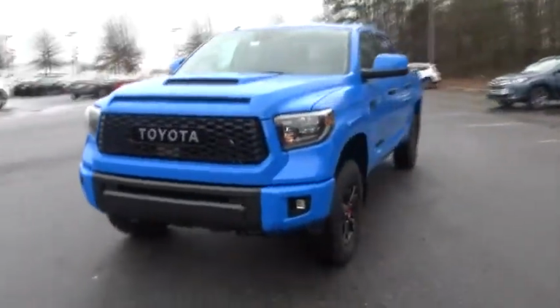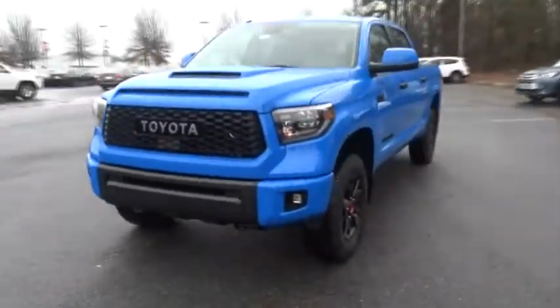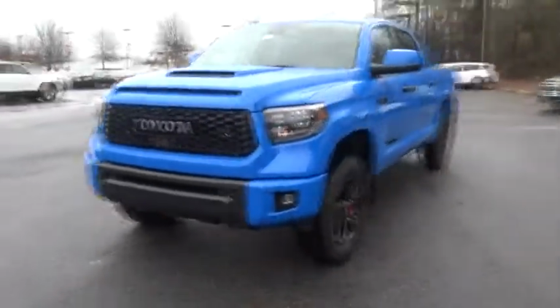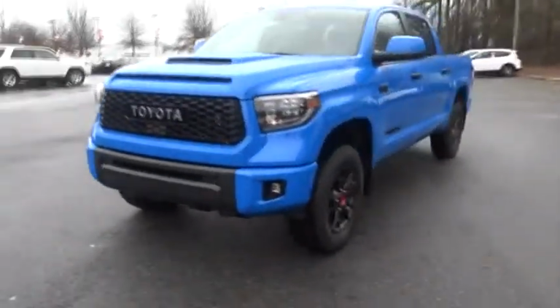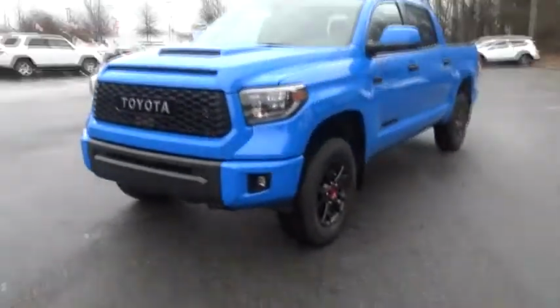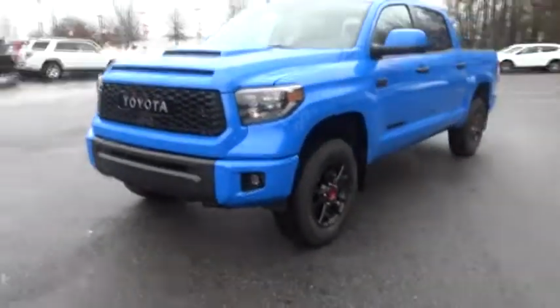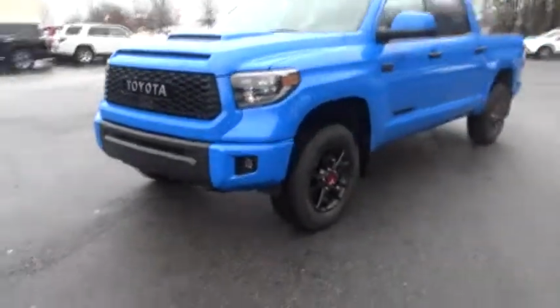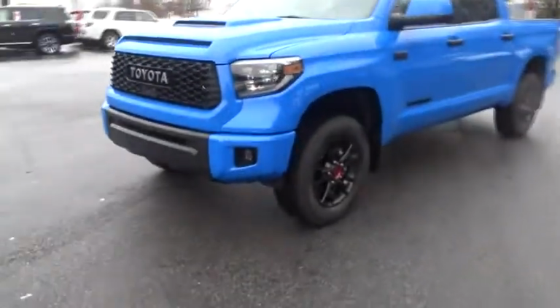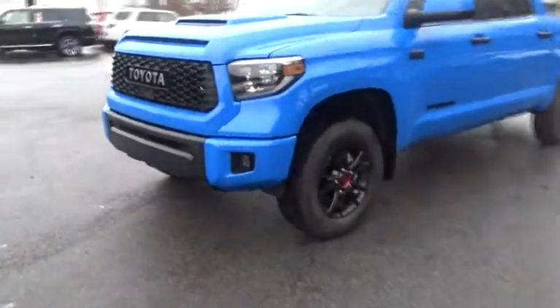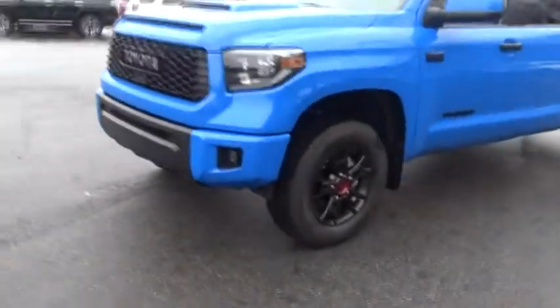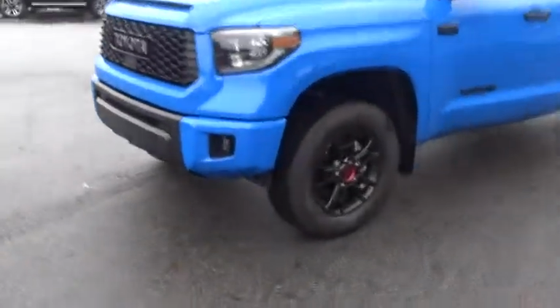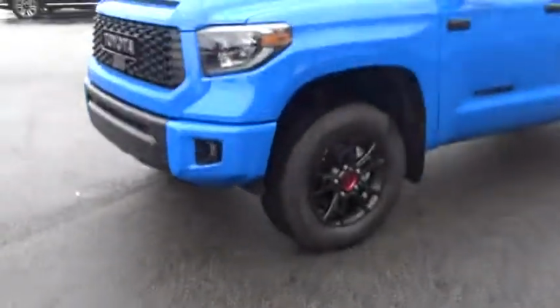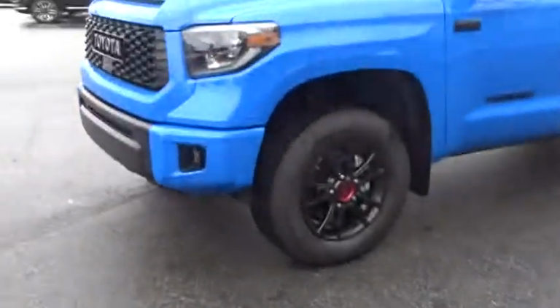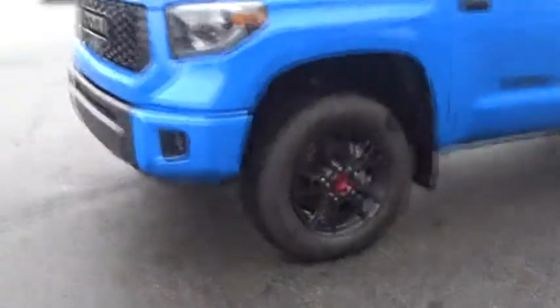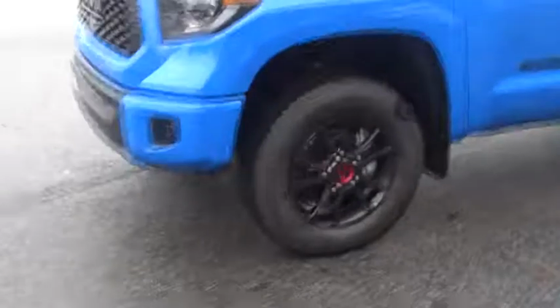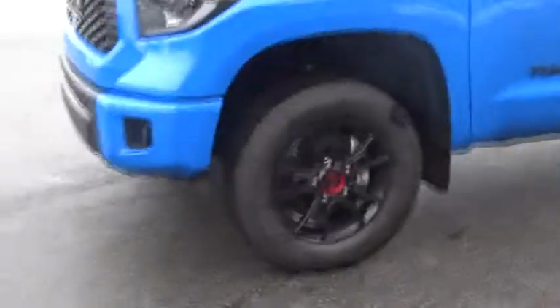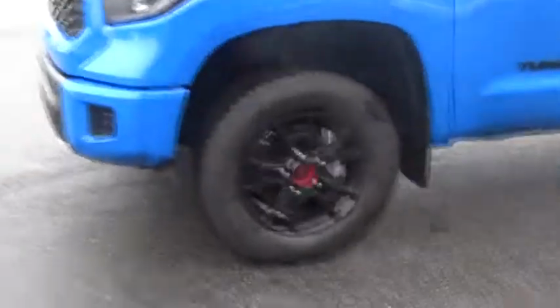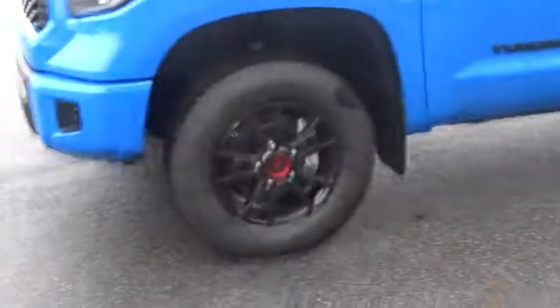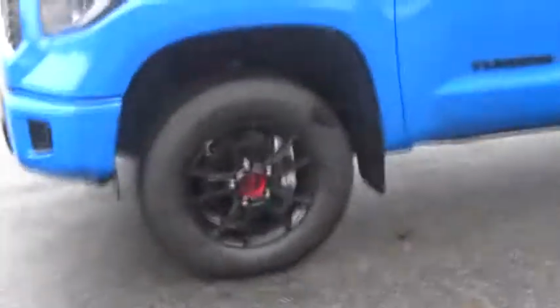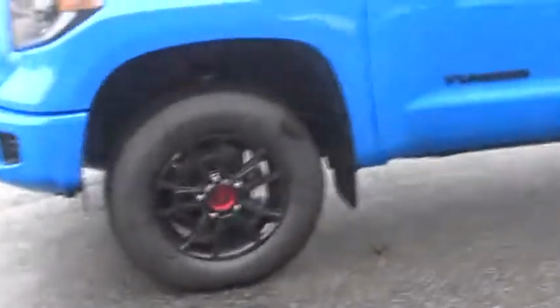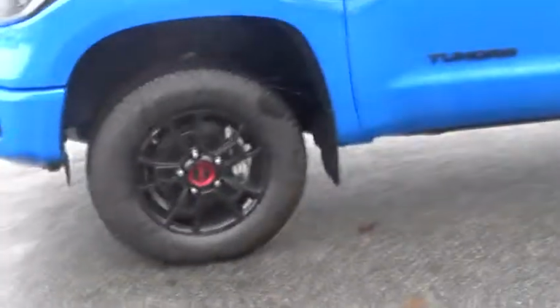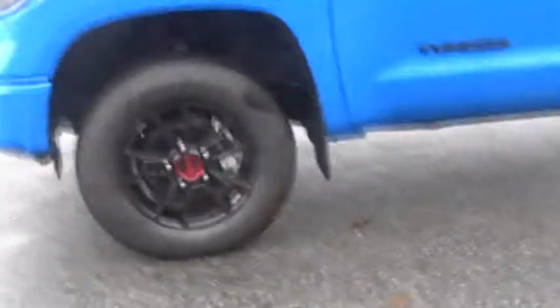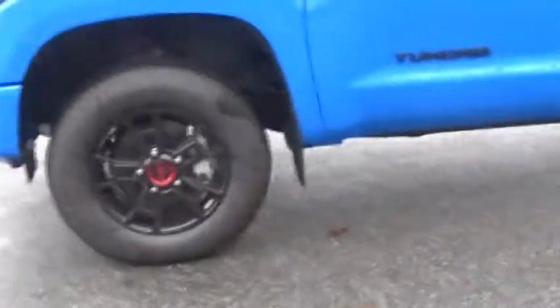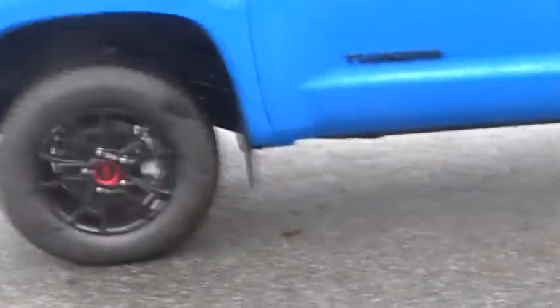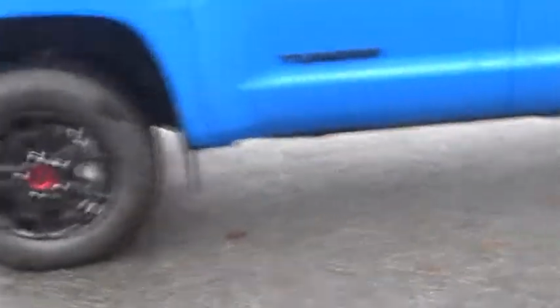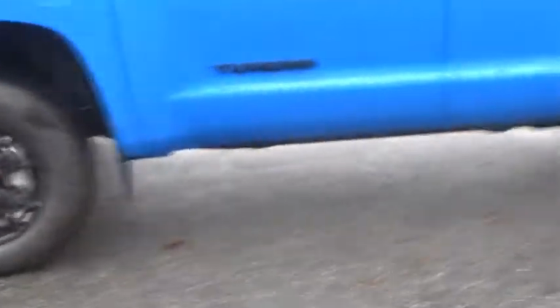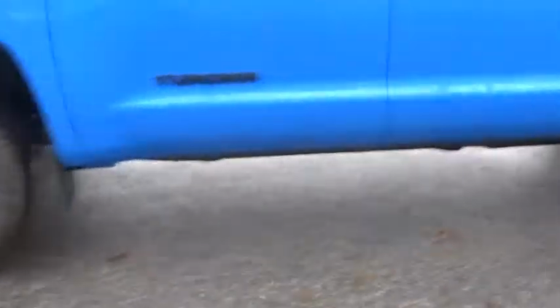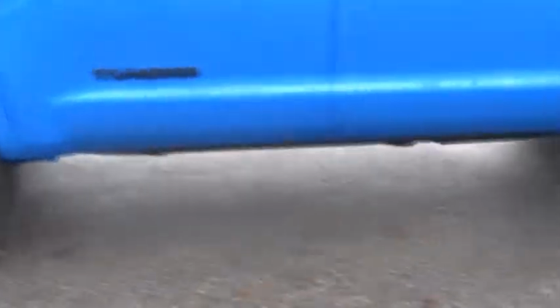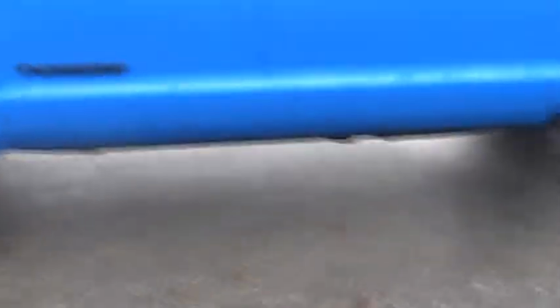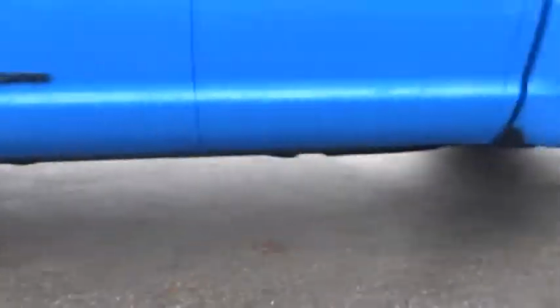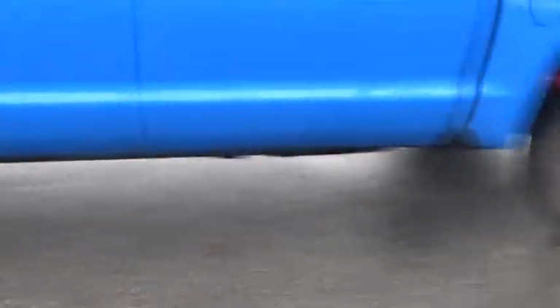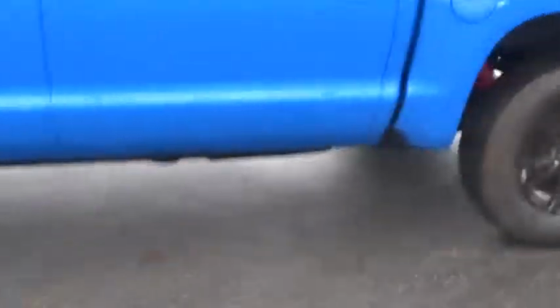the Tundra is the perfect mix of power and efficiency. Come take a test drive today.